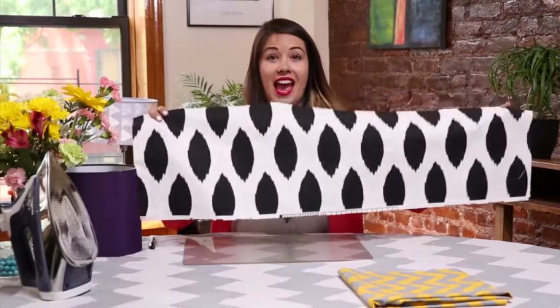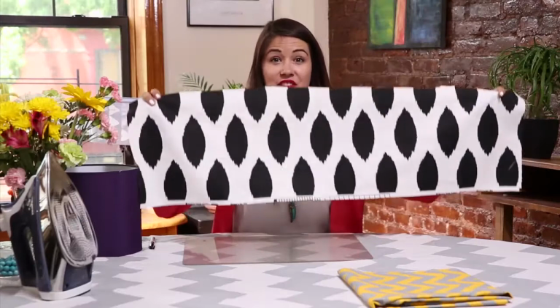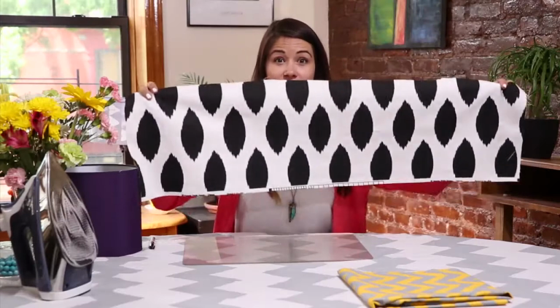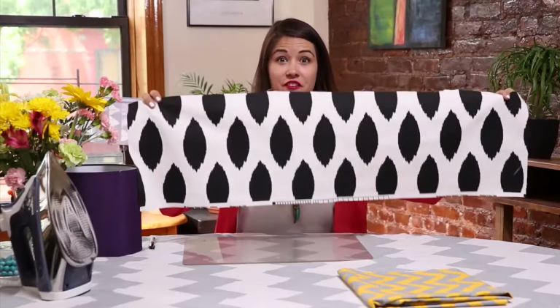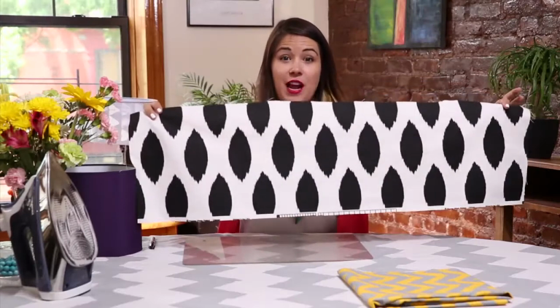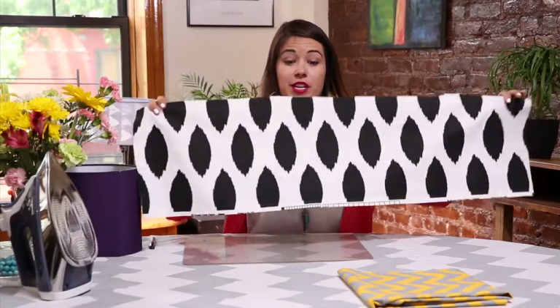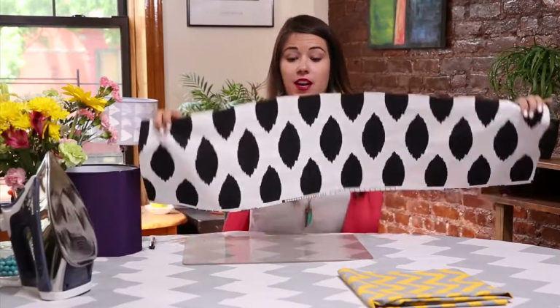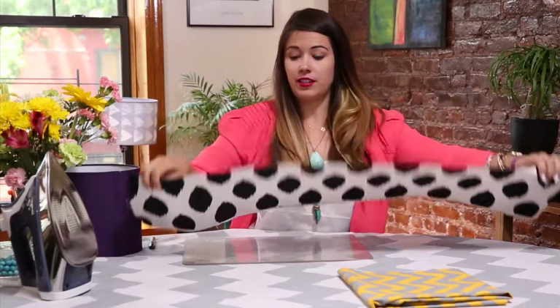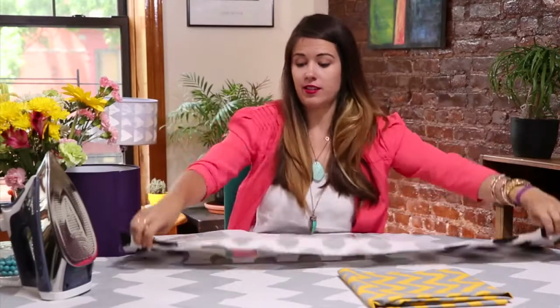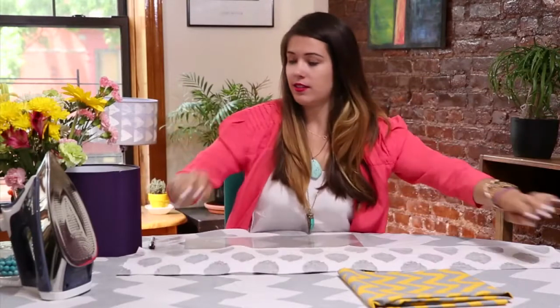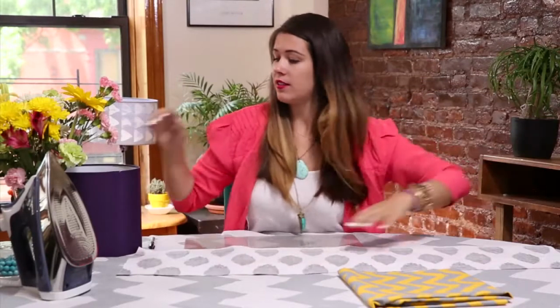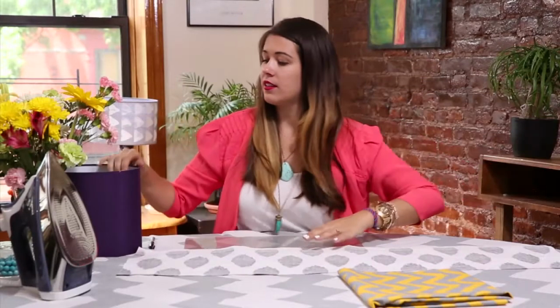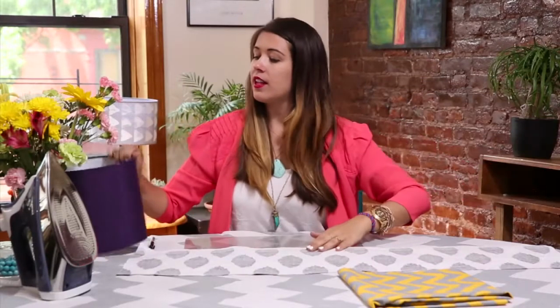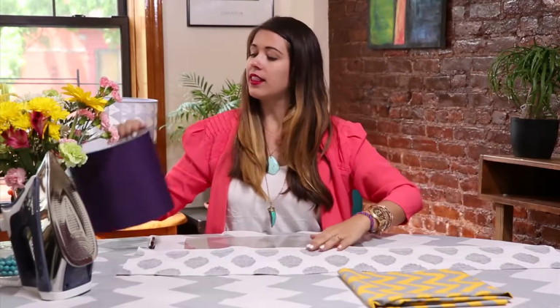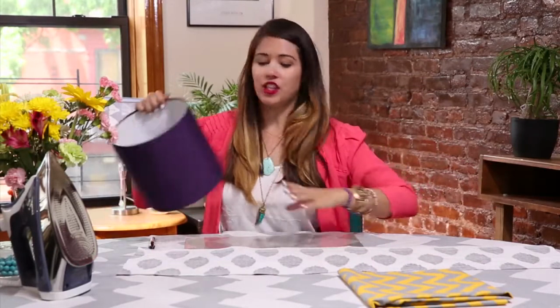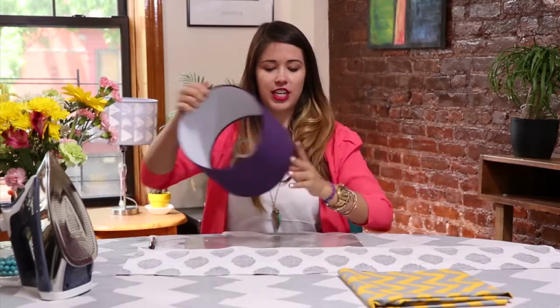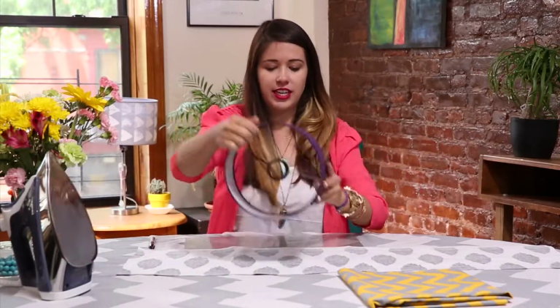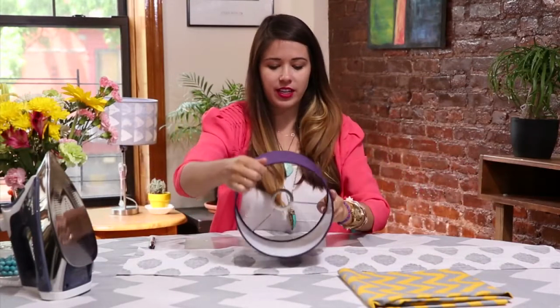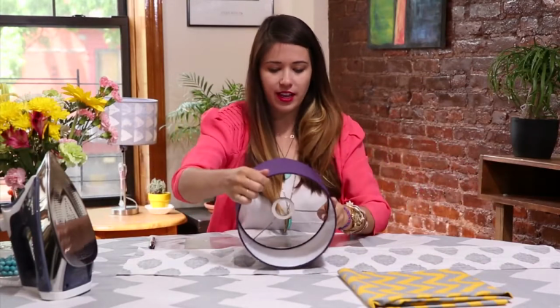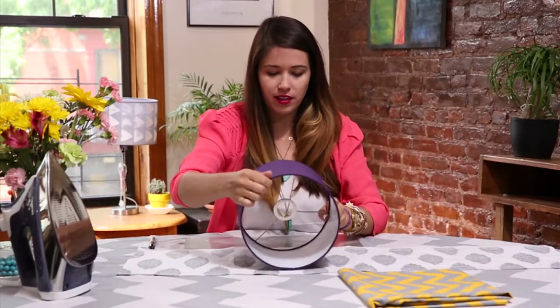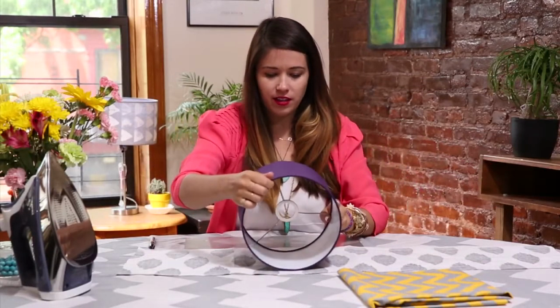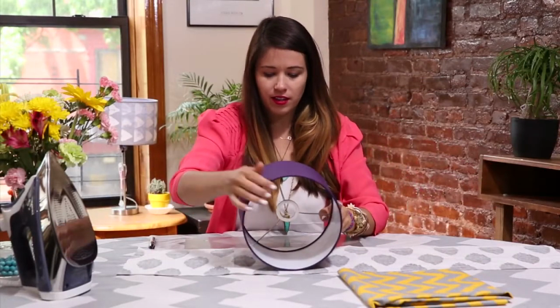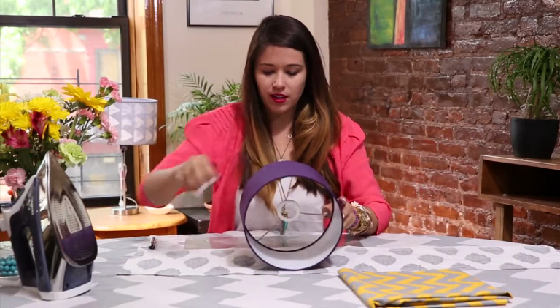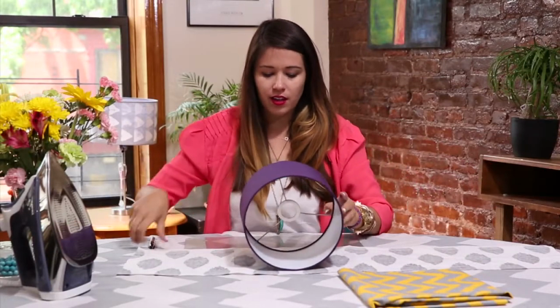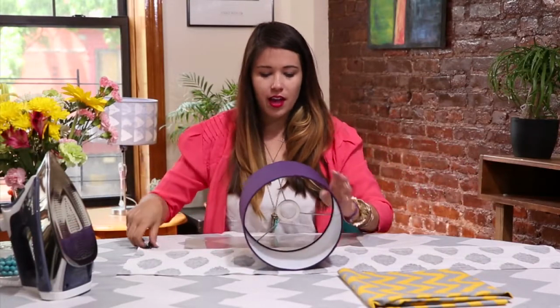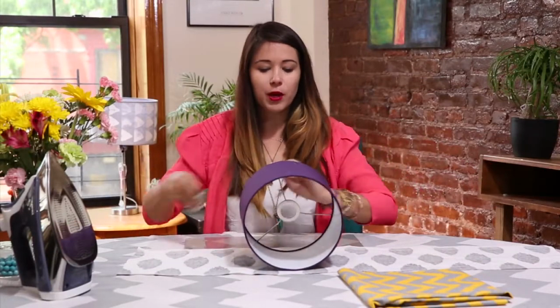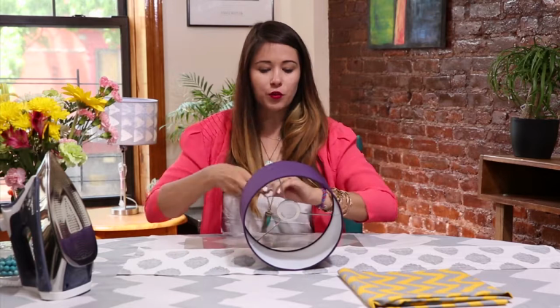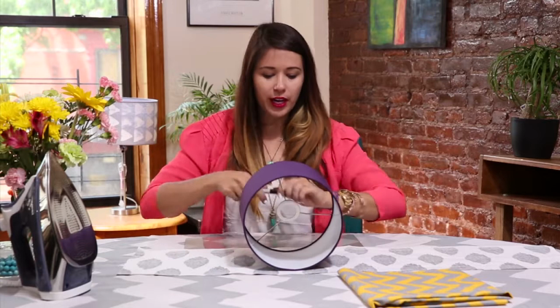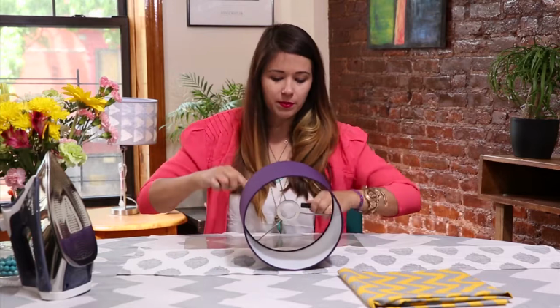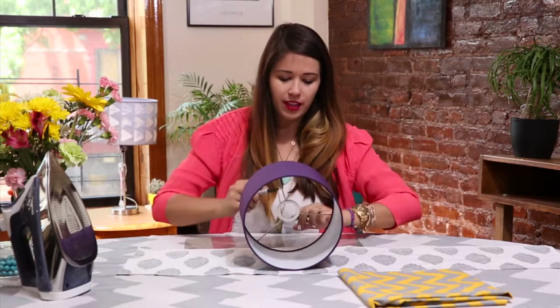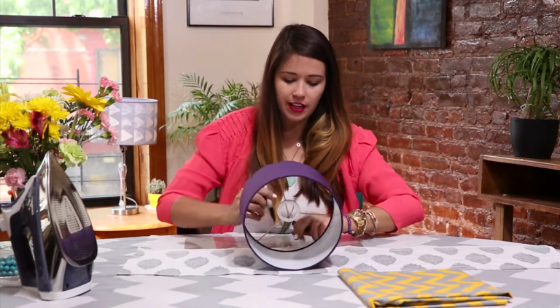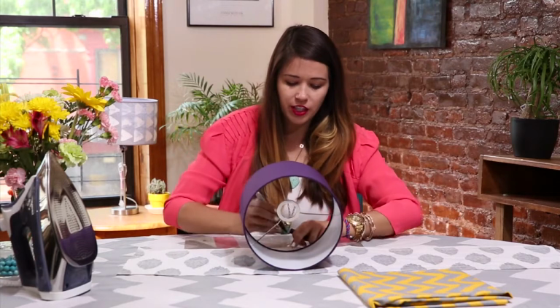After you have your fabric cut, lay your shade down again and mark right up to the edges.